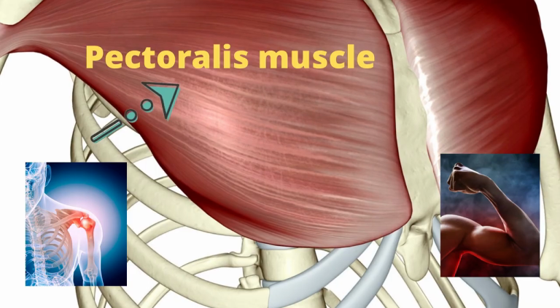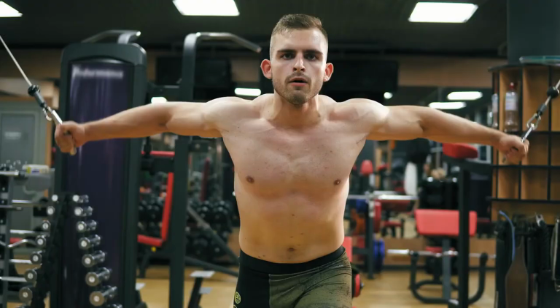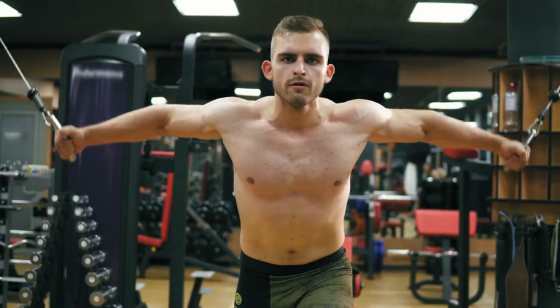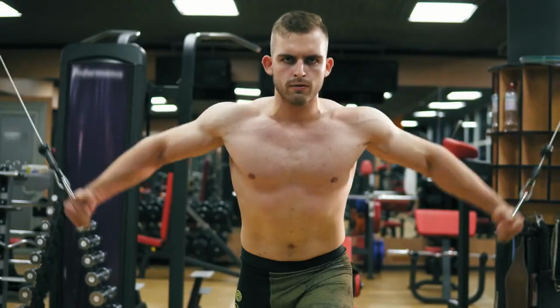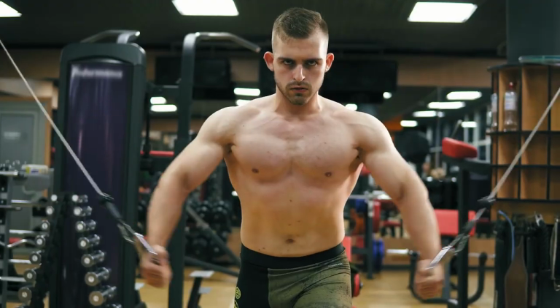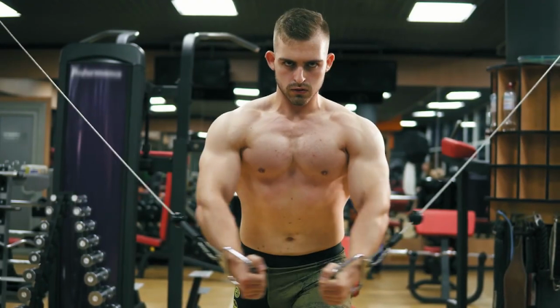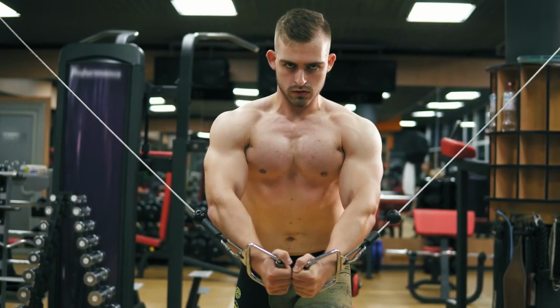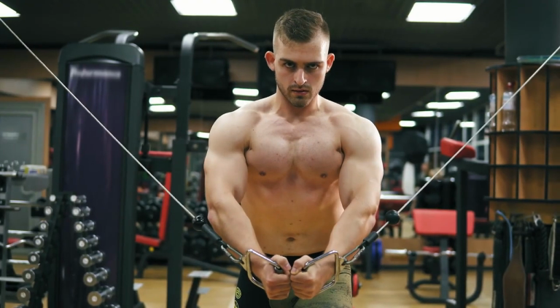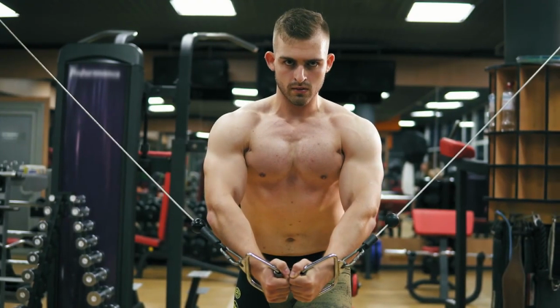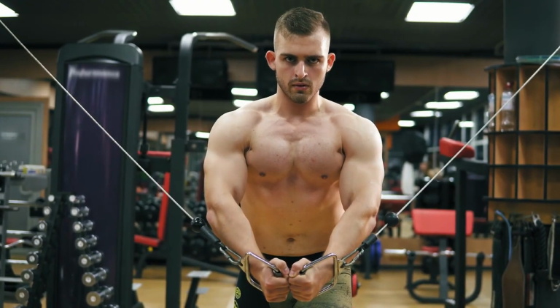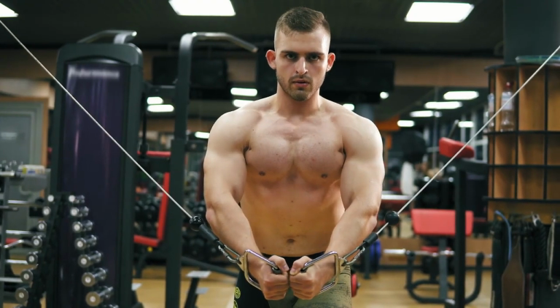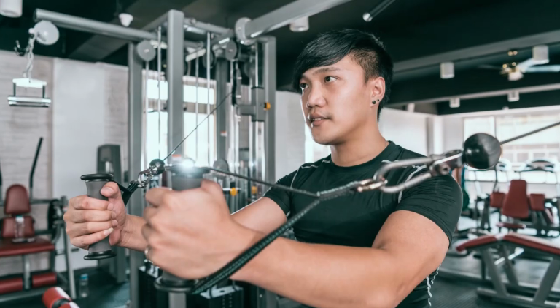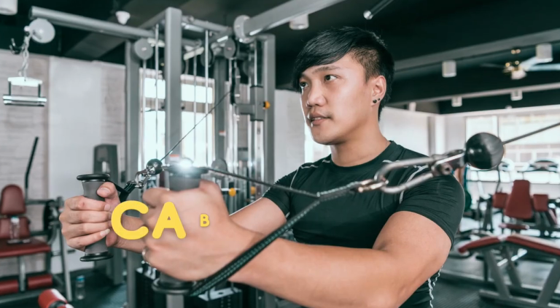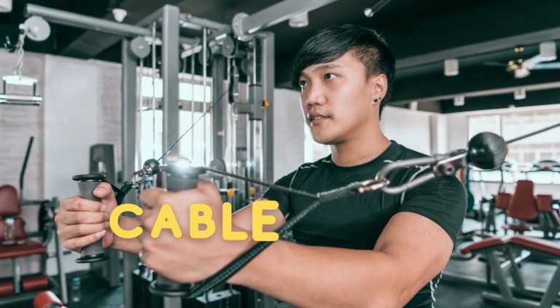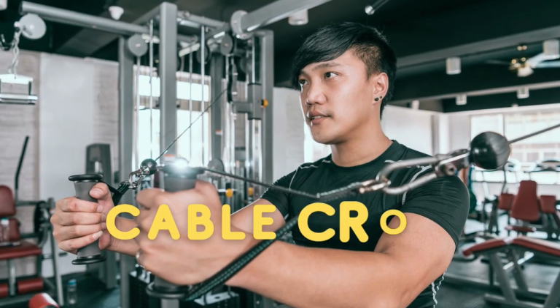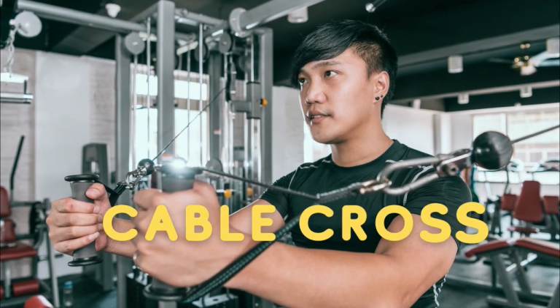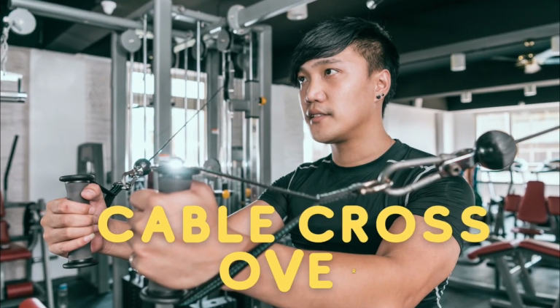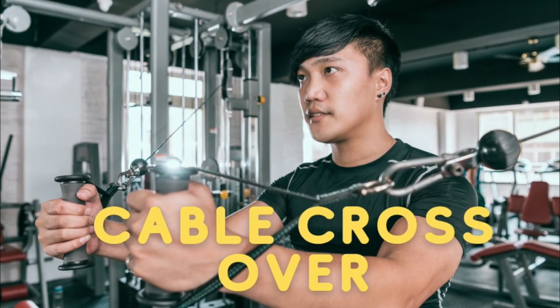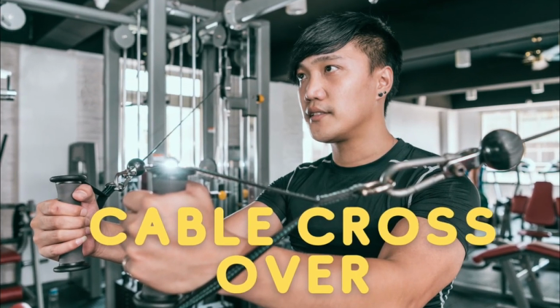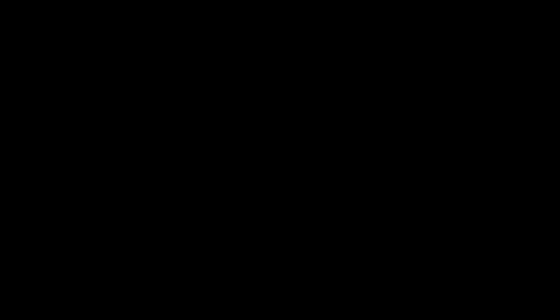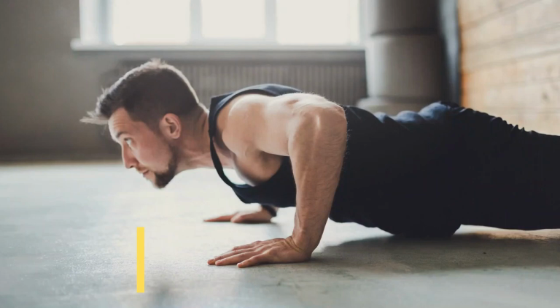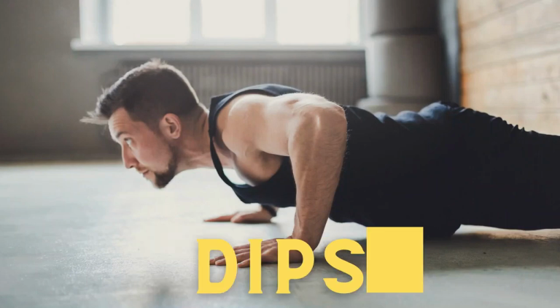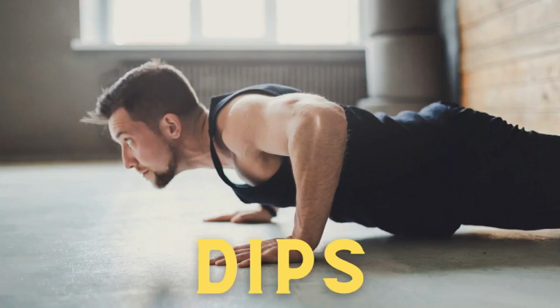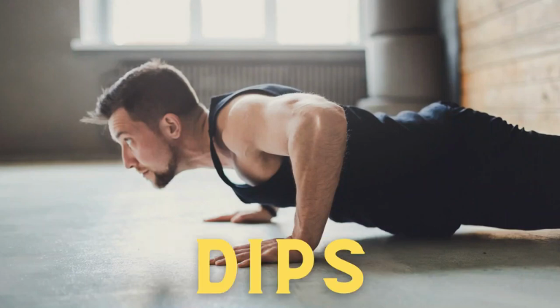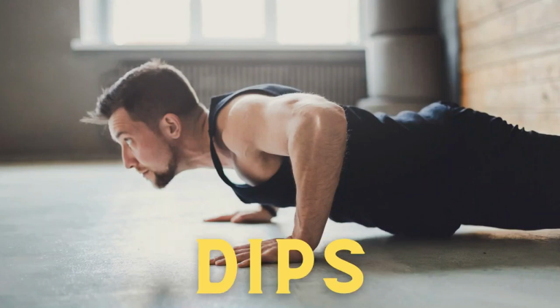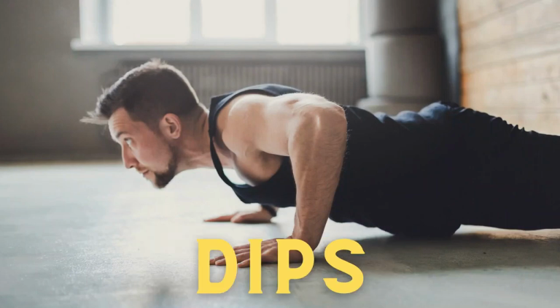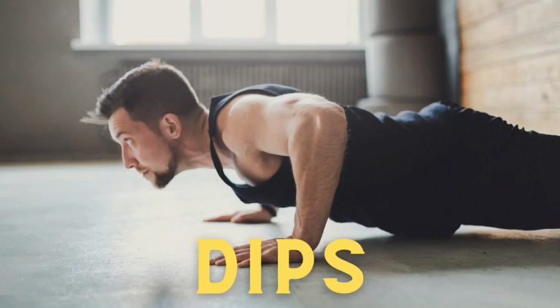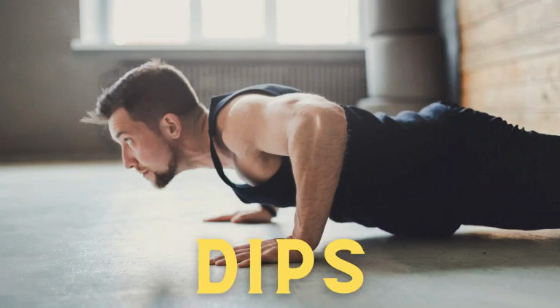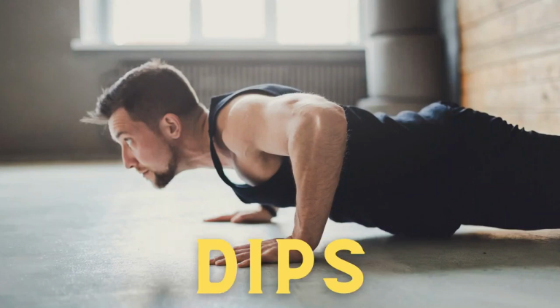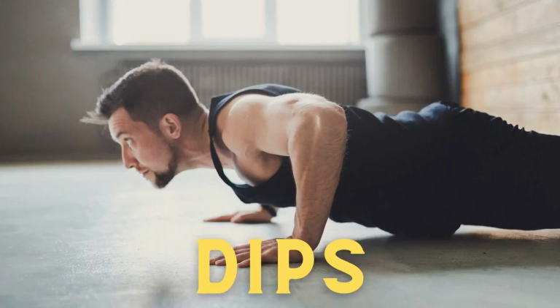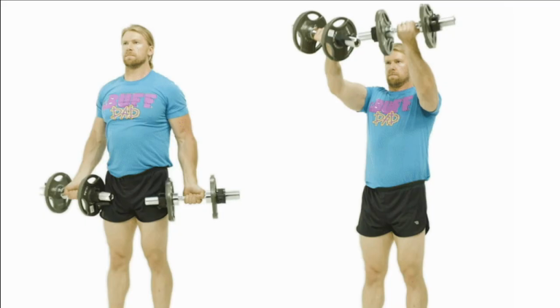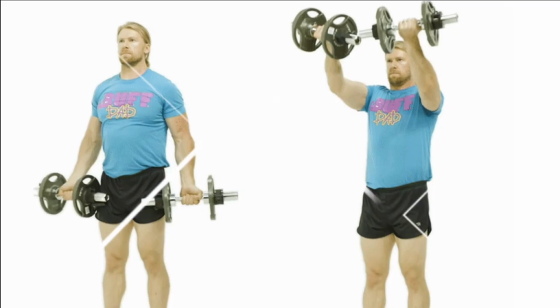The next exercise which is effective for the chest is the cable crossover. Other exercises that follow are dips and chest raises.